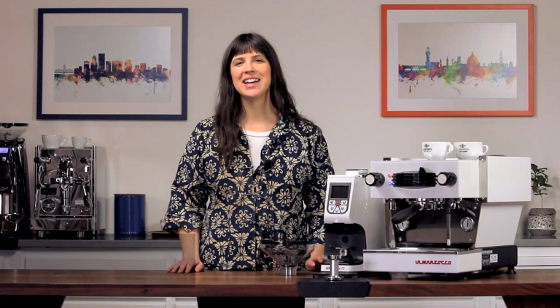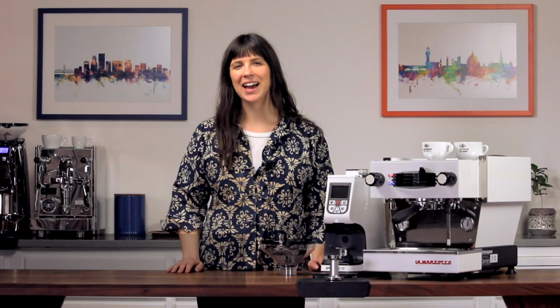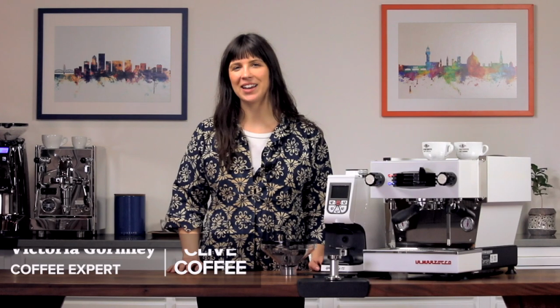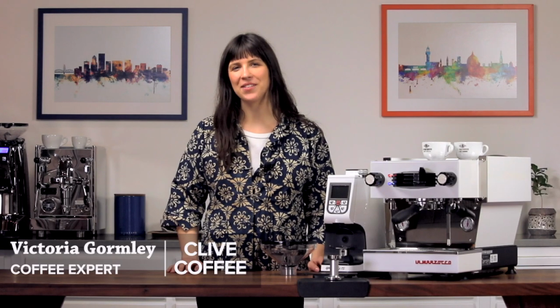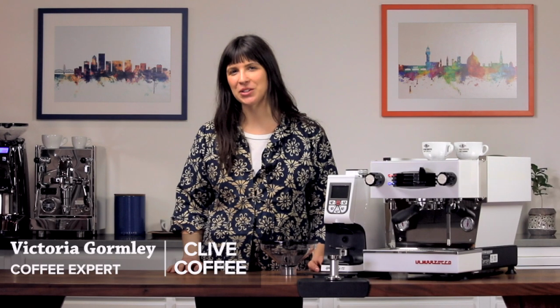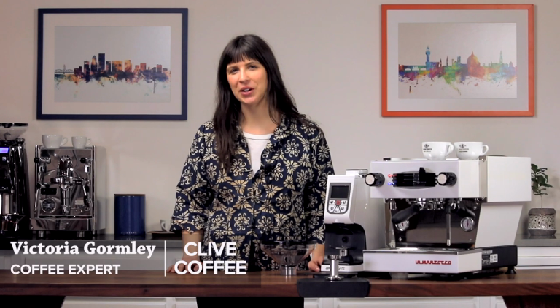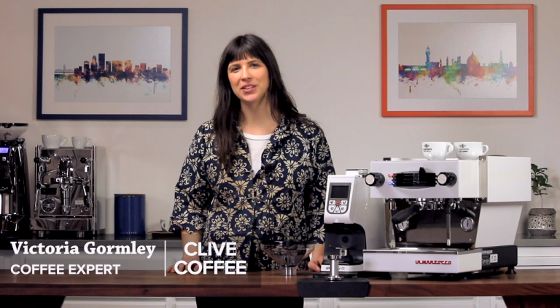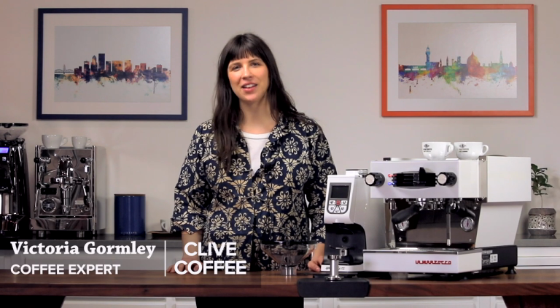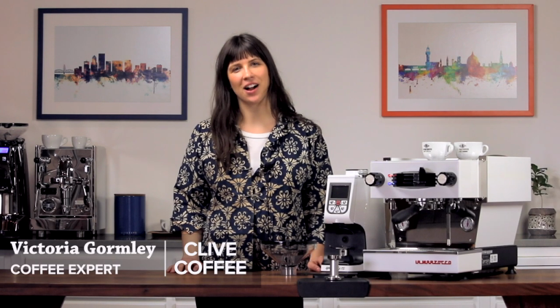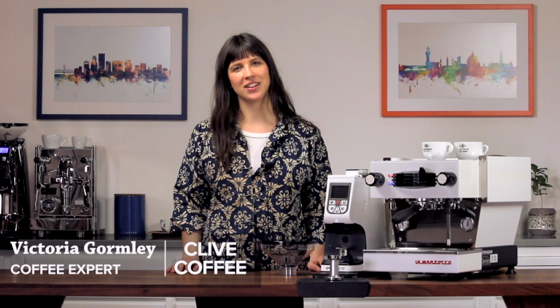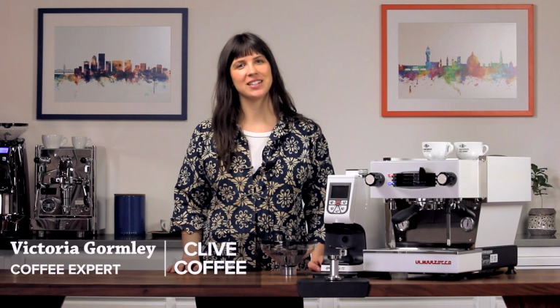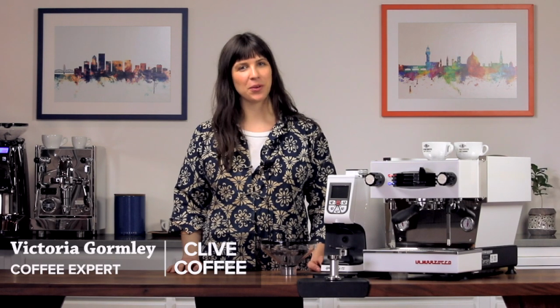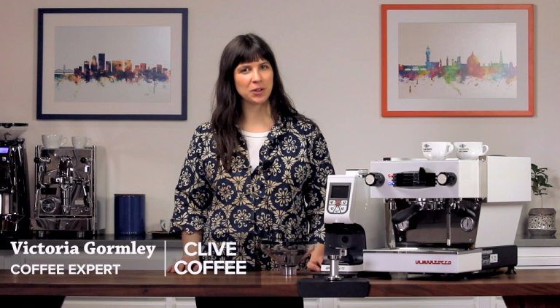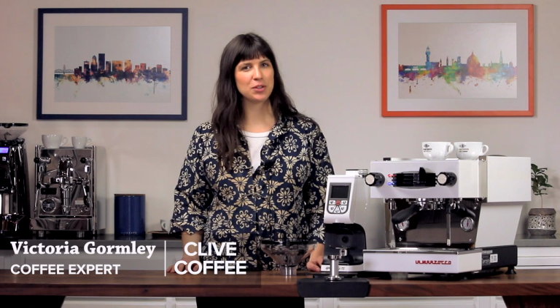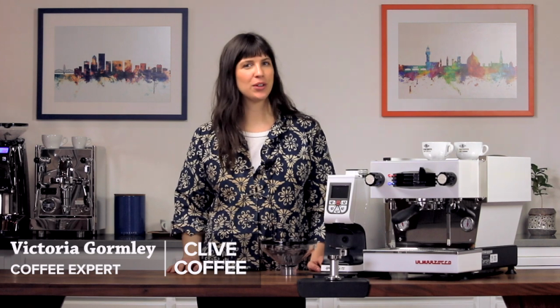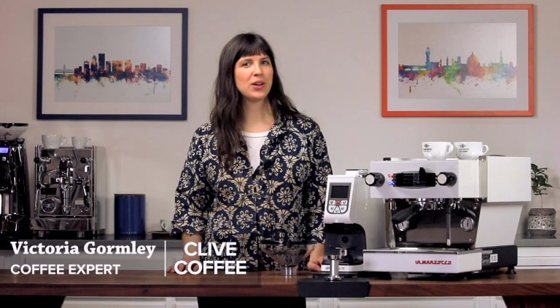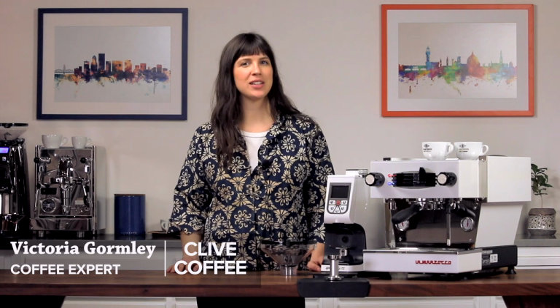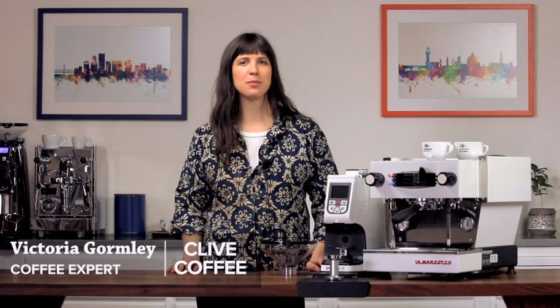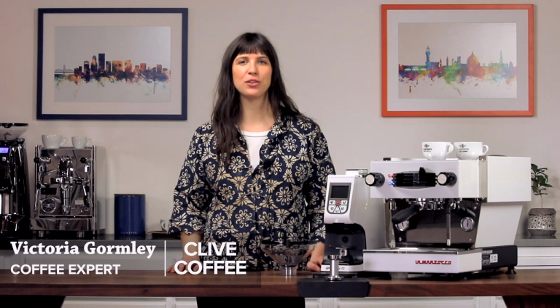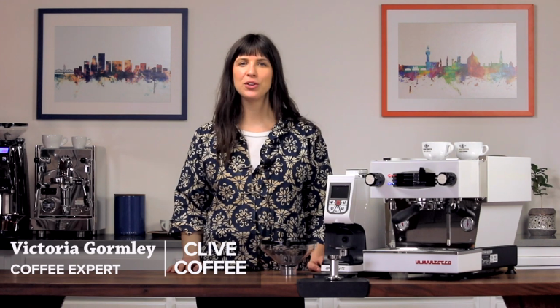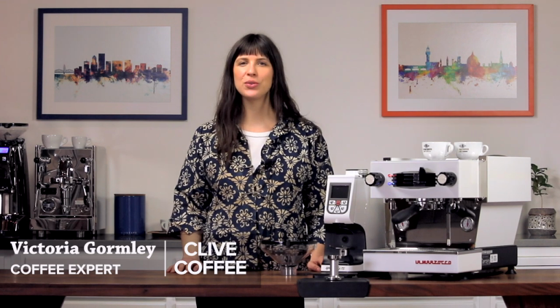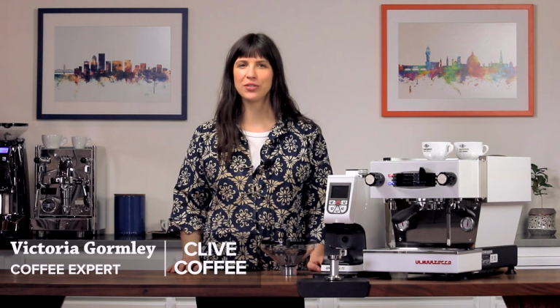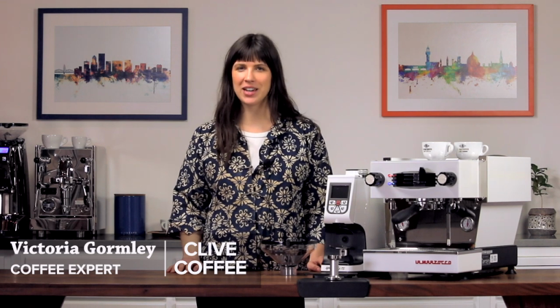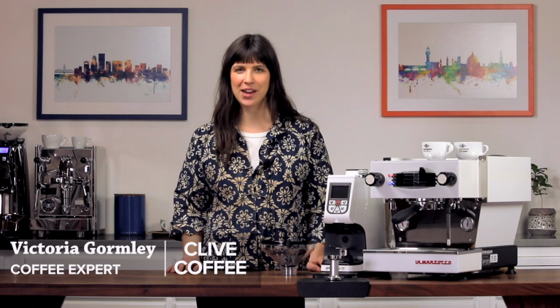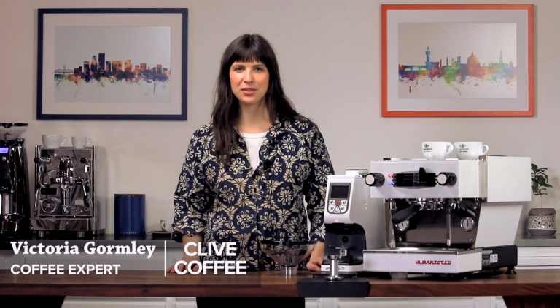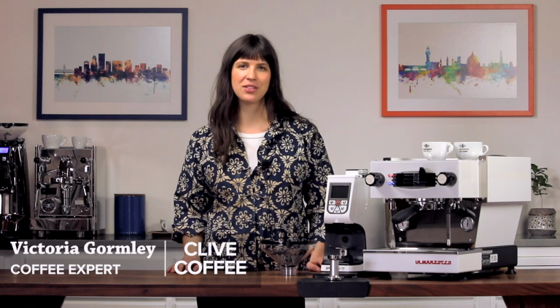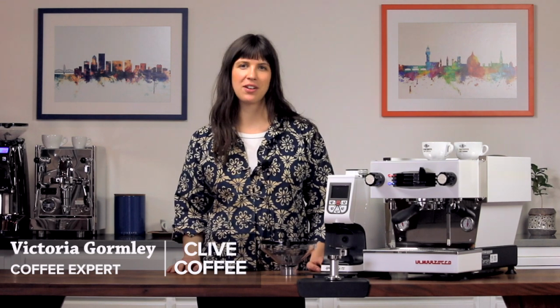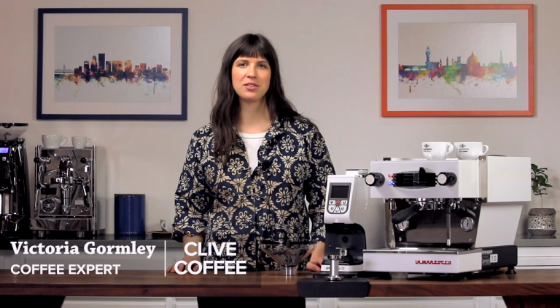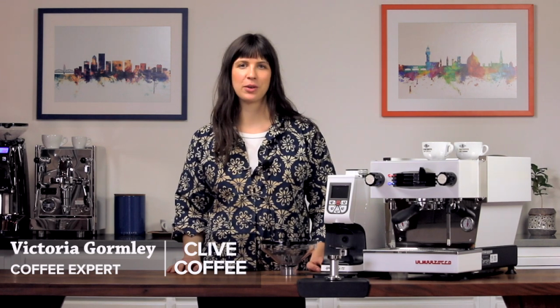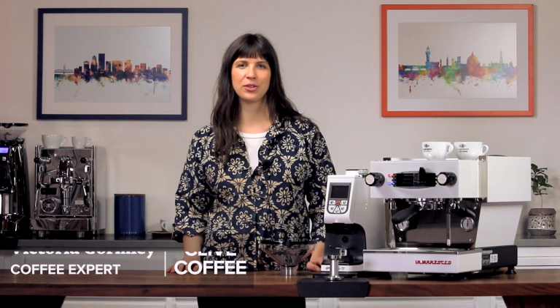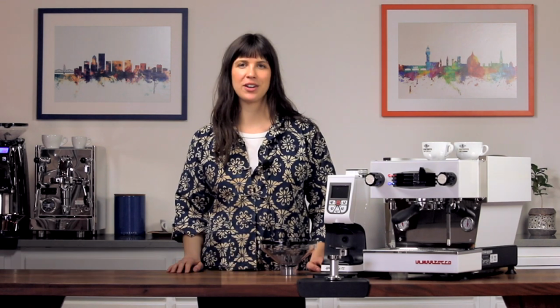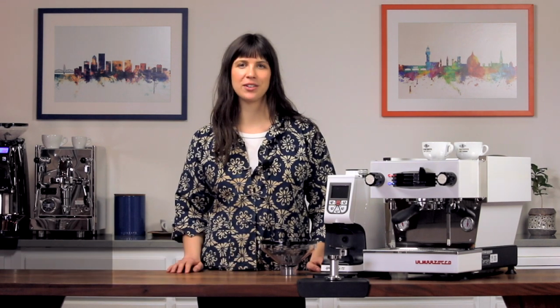Hi, I'm Victoria with Clive Coffee and today we're going to be showing you how to set up your new Eureka Adam 75 Espresso Grinder.